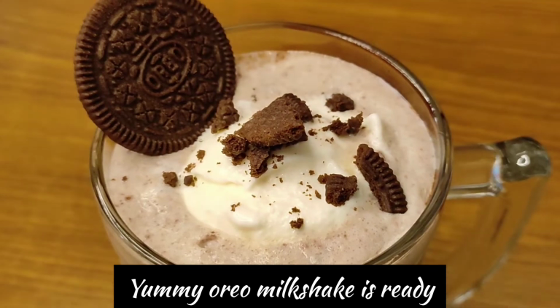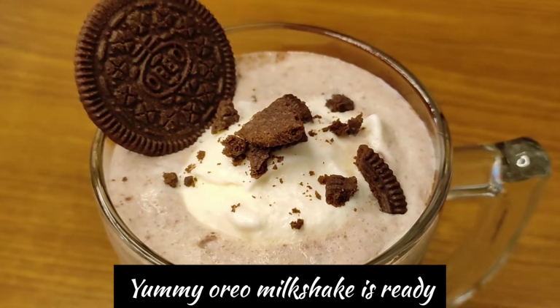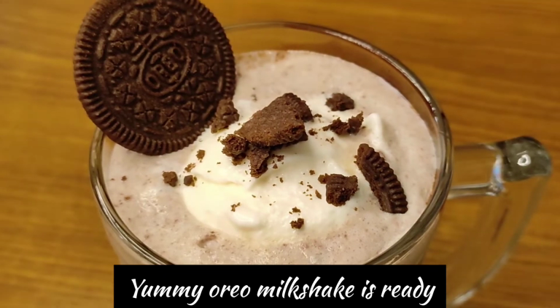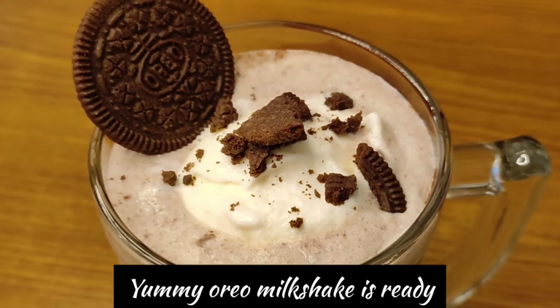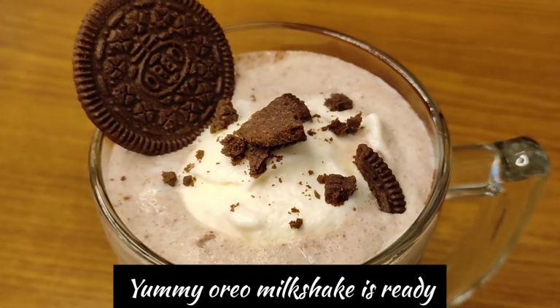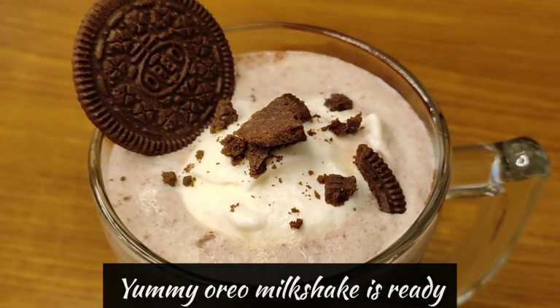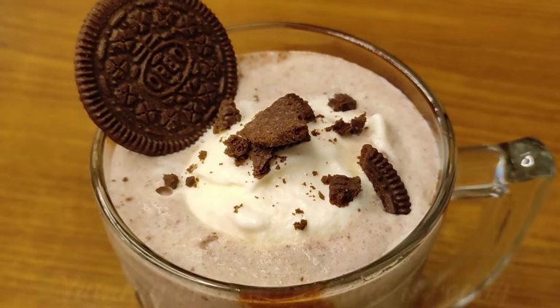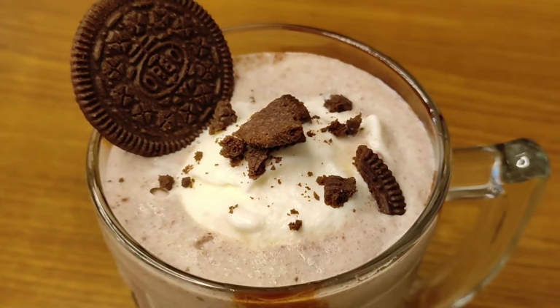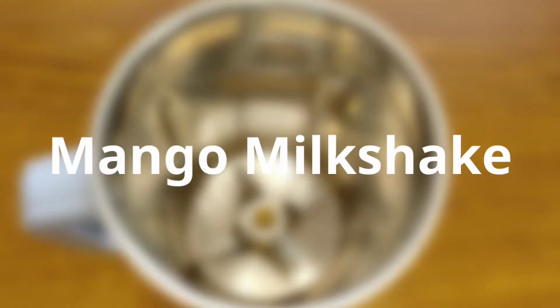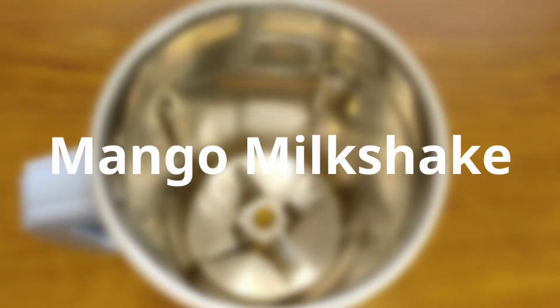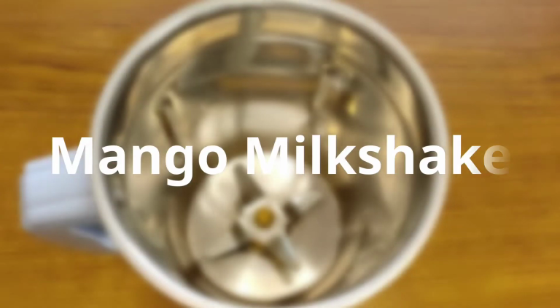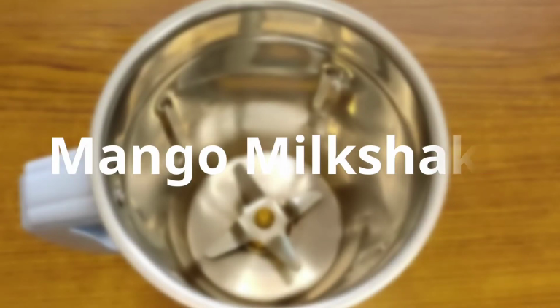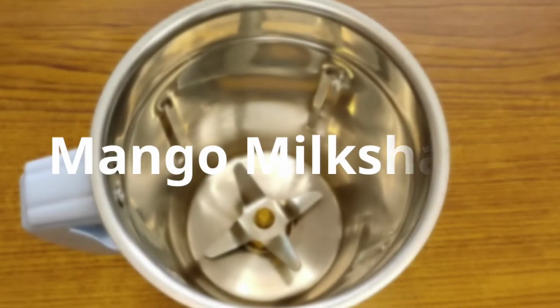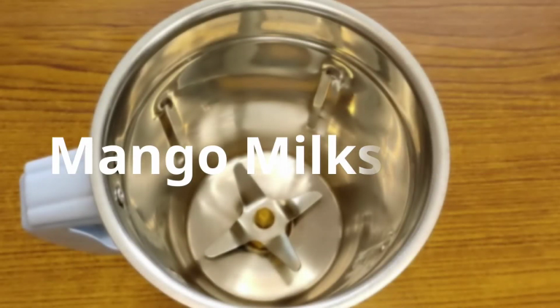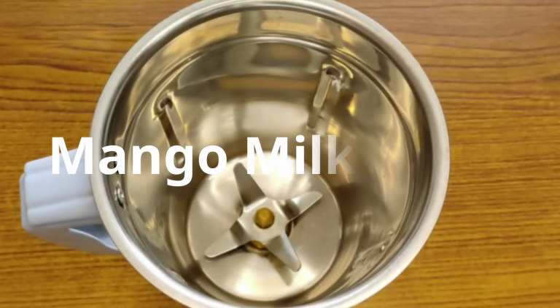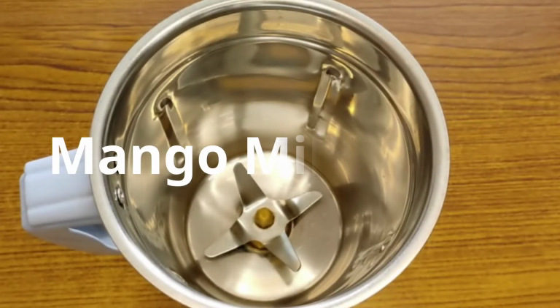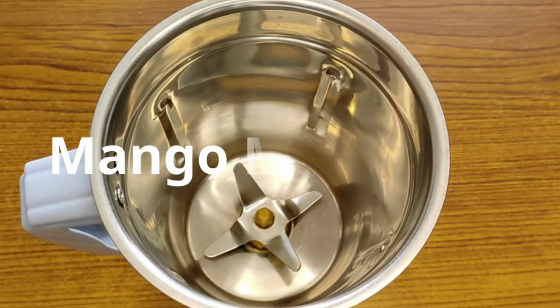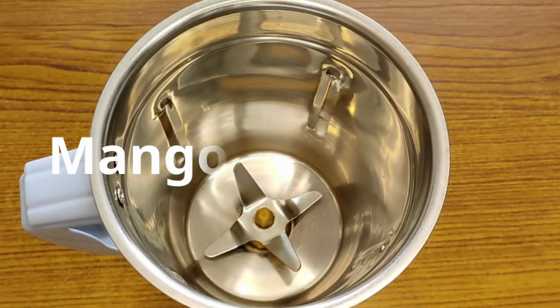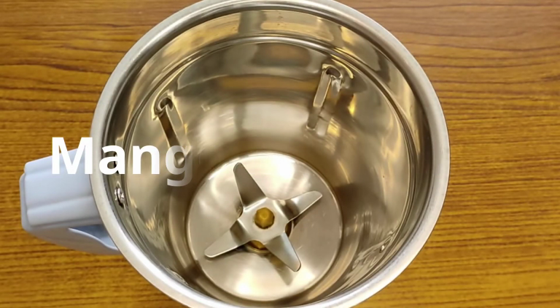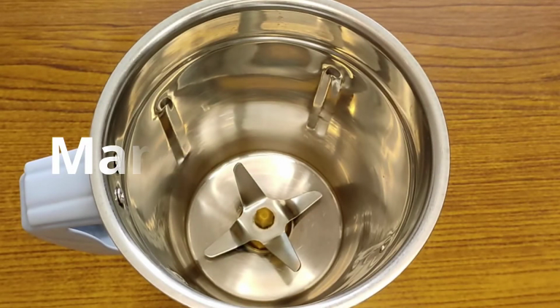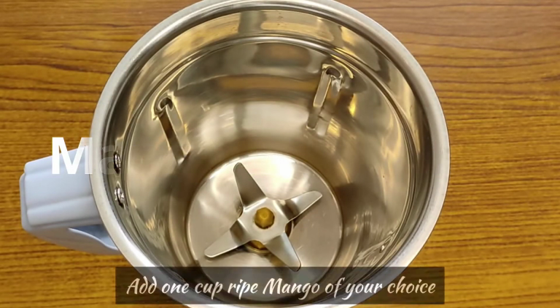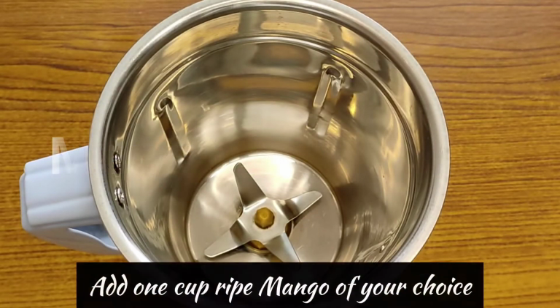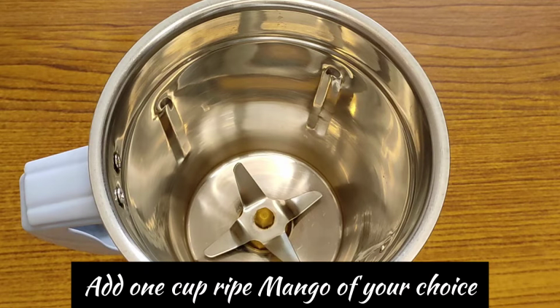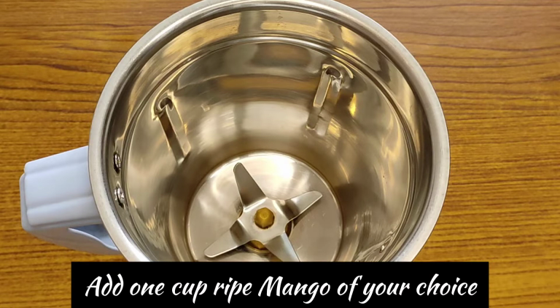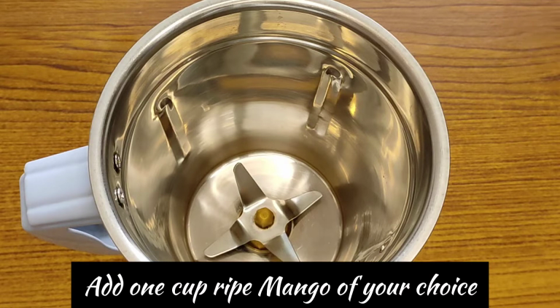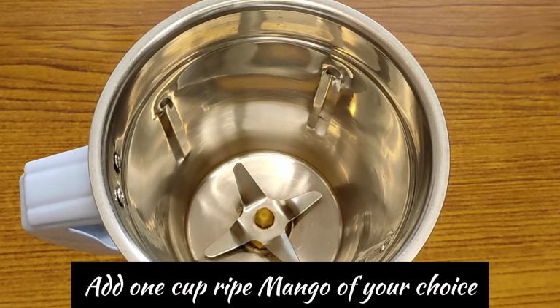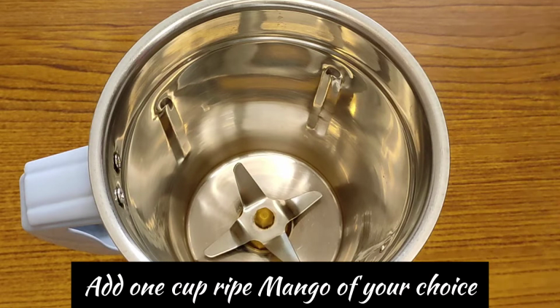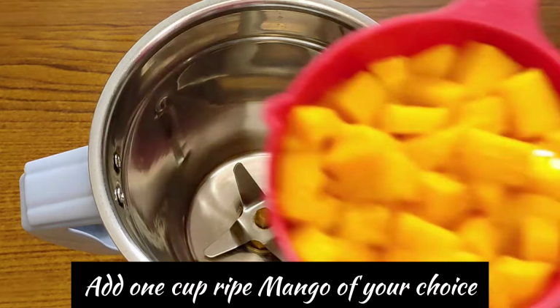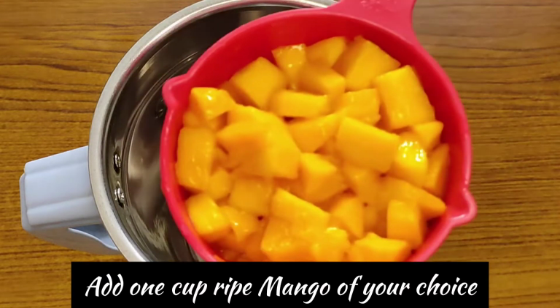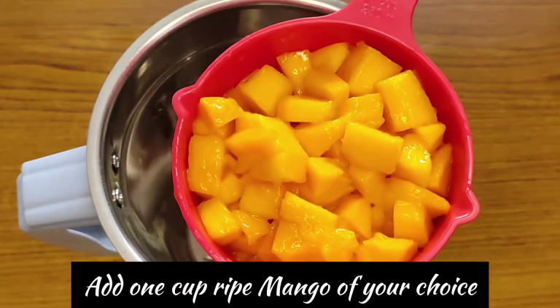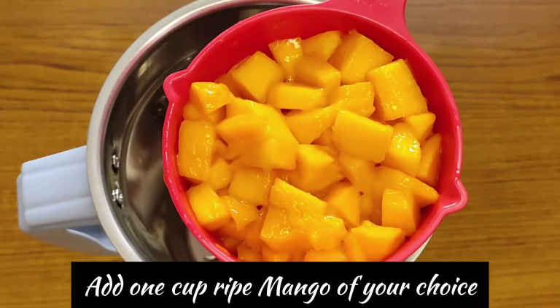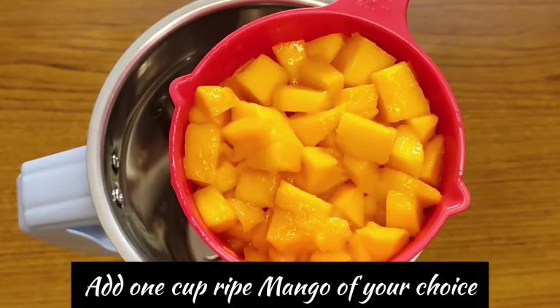Now we will make mango milkshake — it is very yummy and tasty. Take 1 cup of vanilla ice cream.